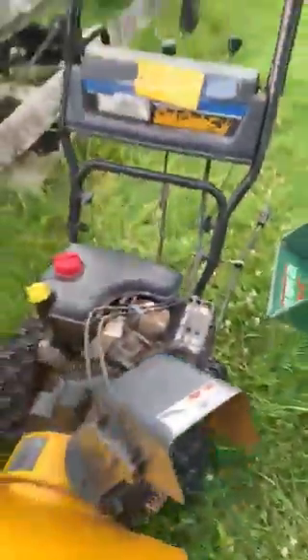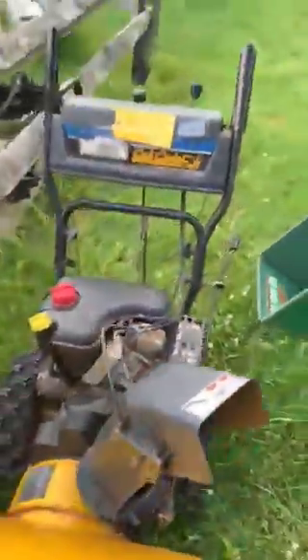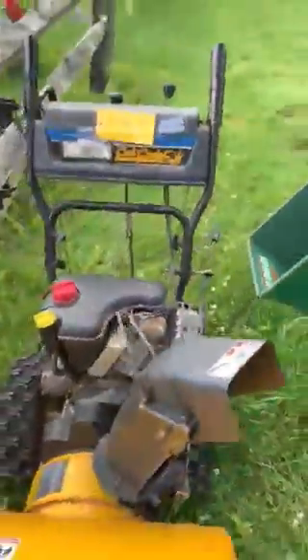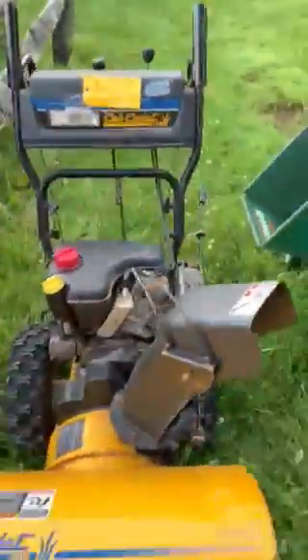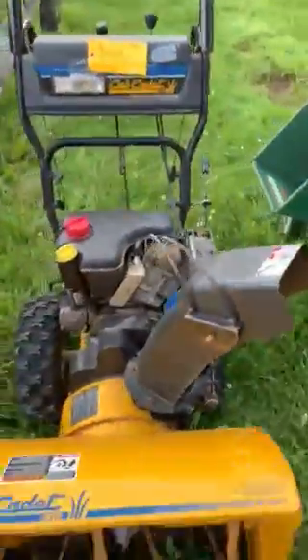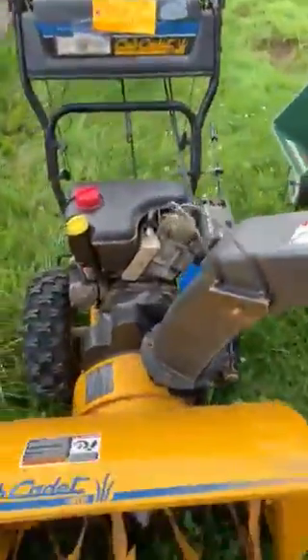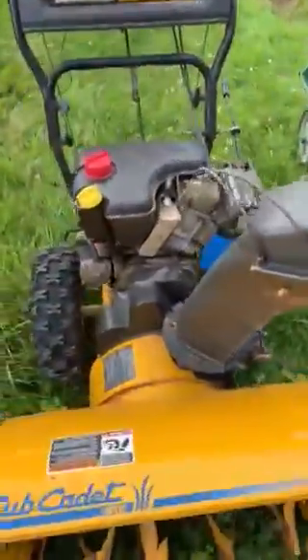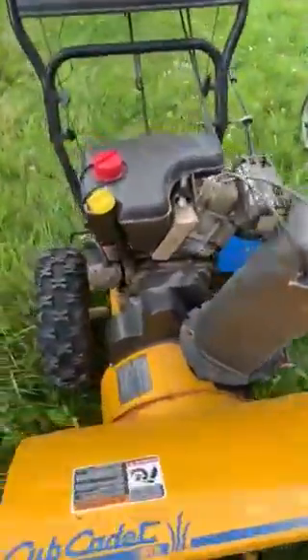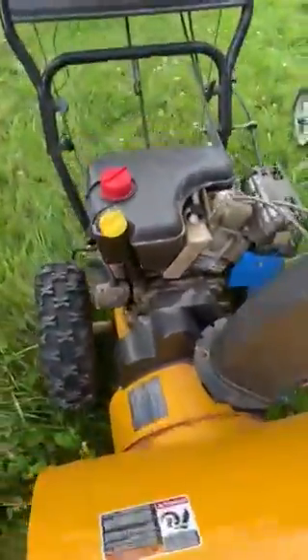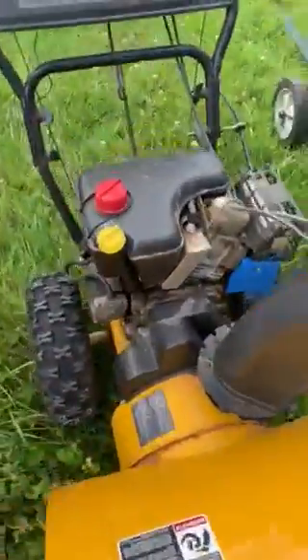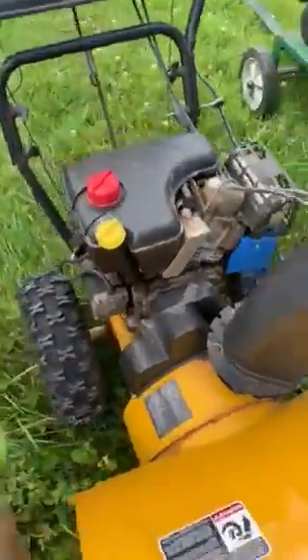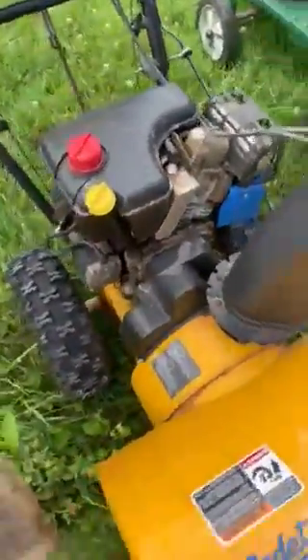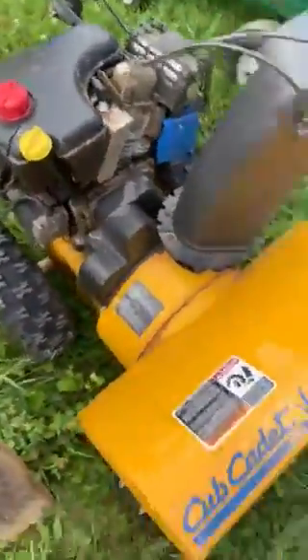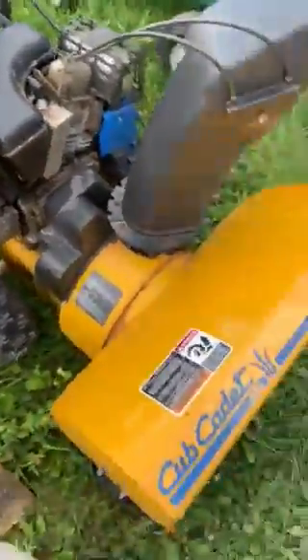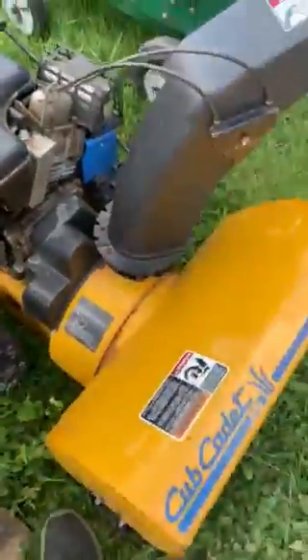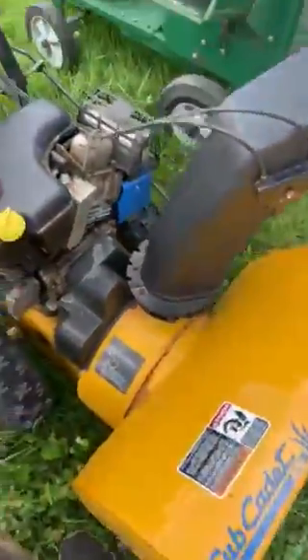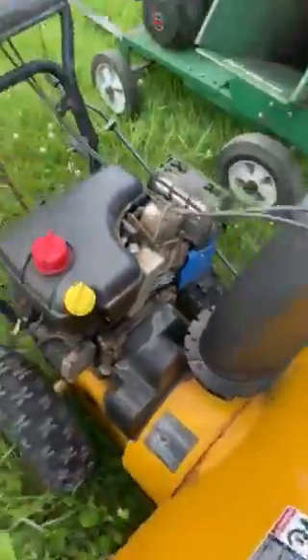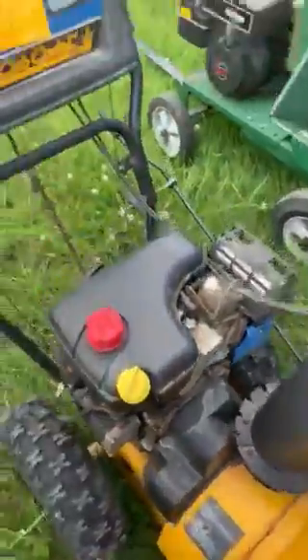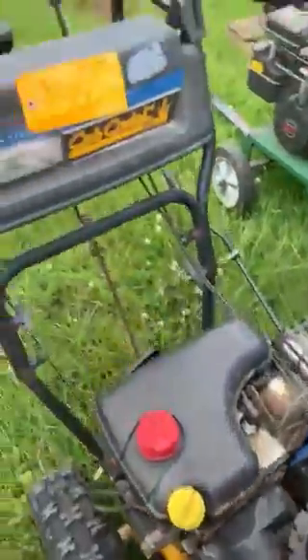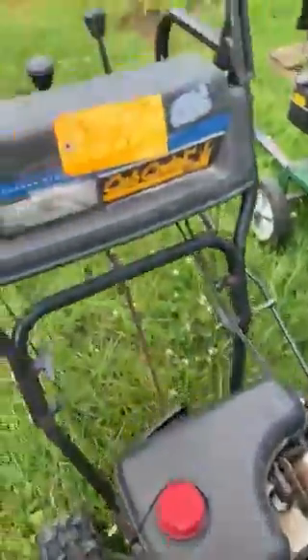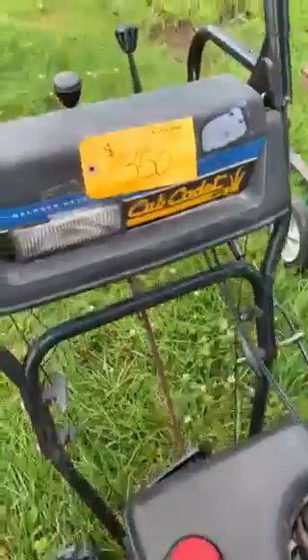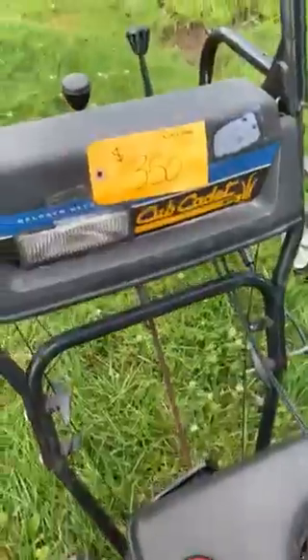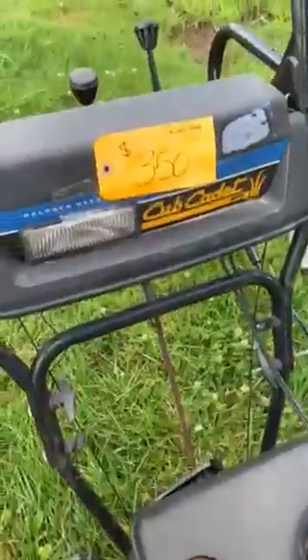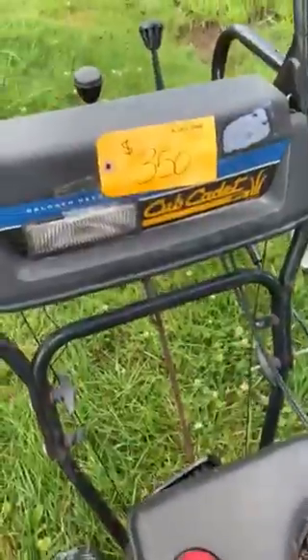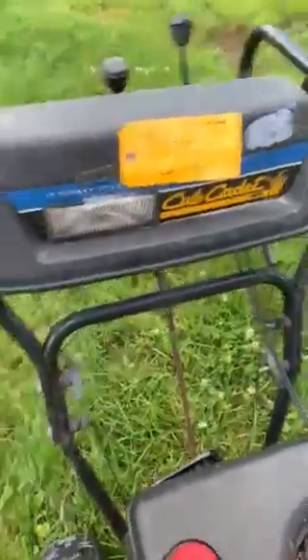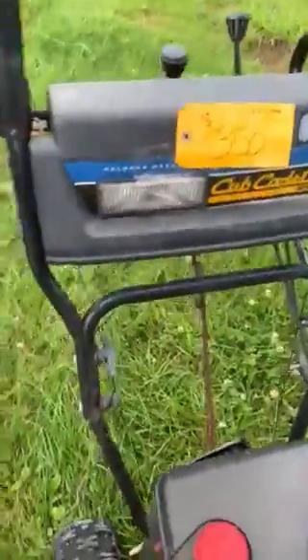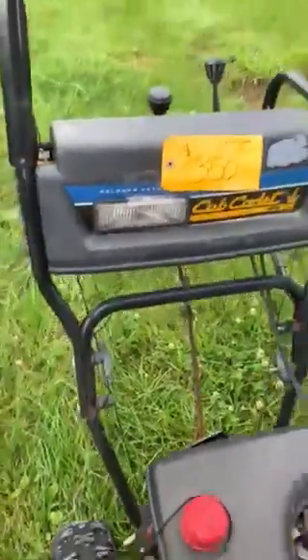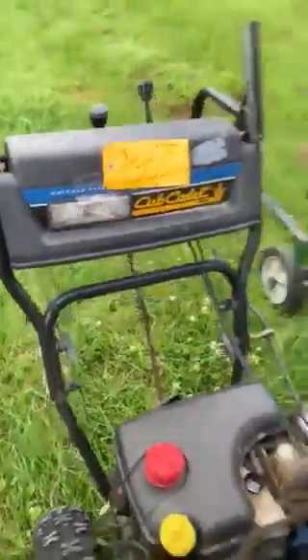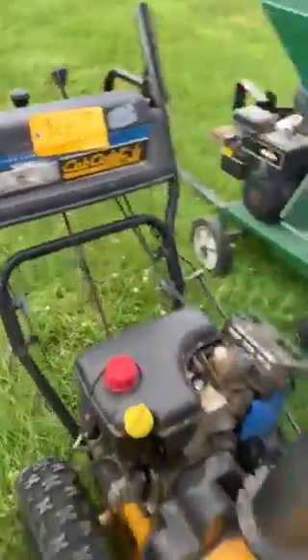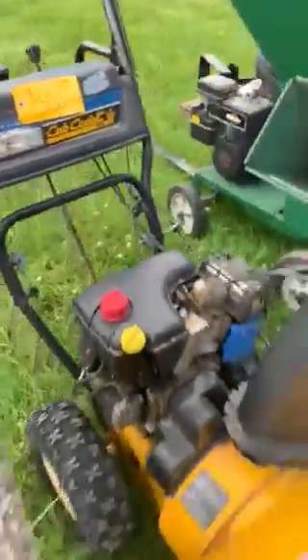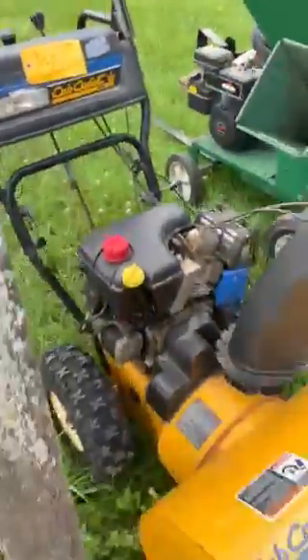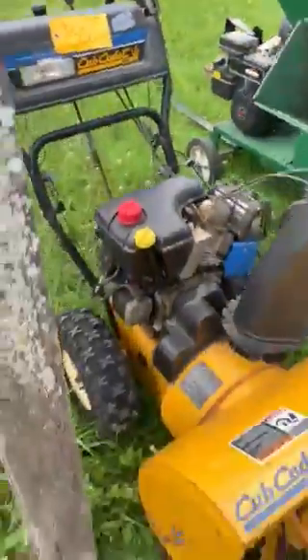Got a Cub Cadet snowblower here. It still runs and works great. $350 — it's even got a light on it that works.